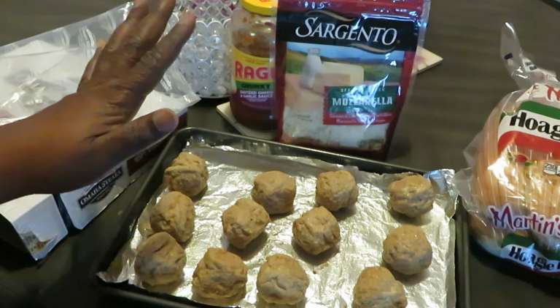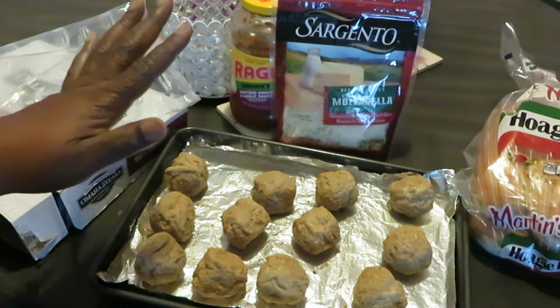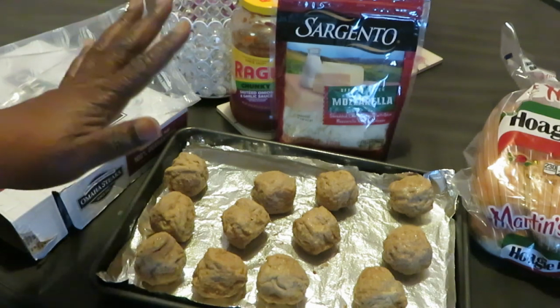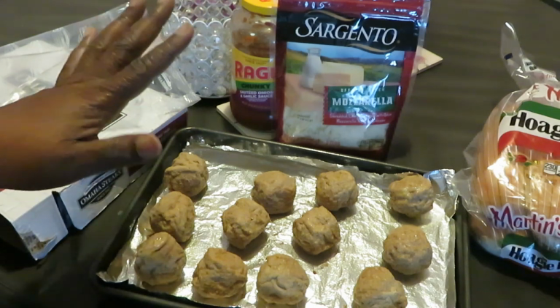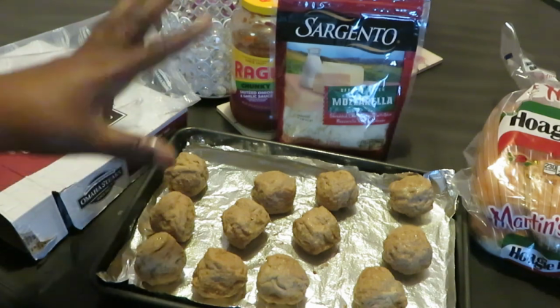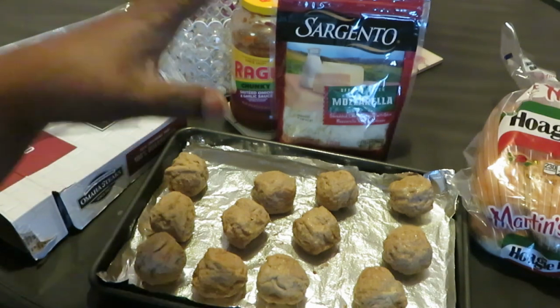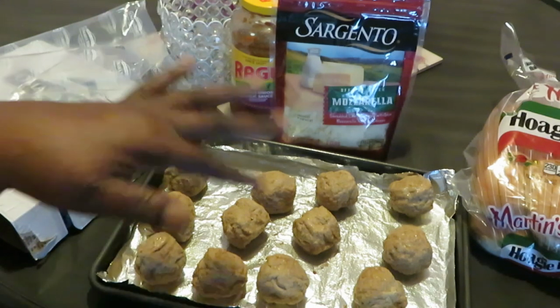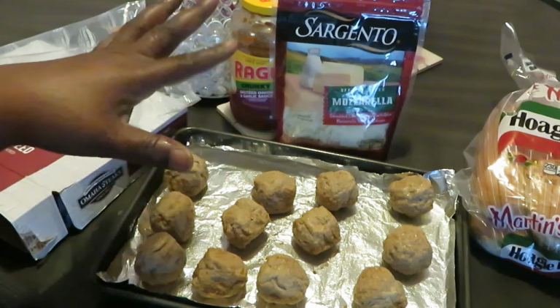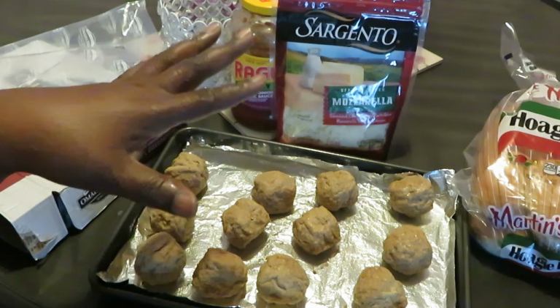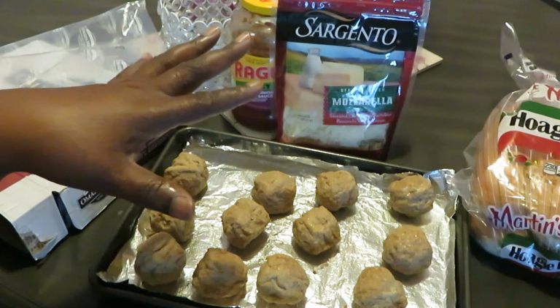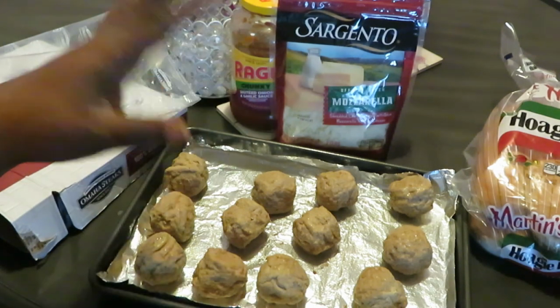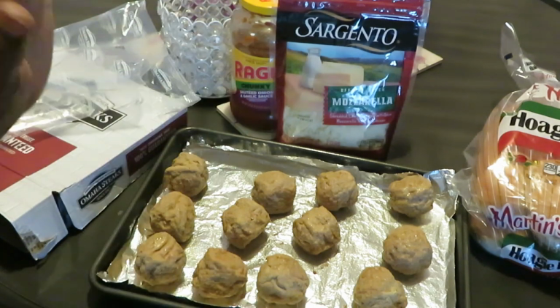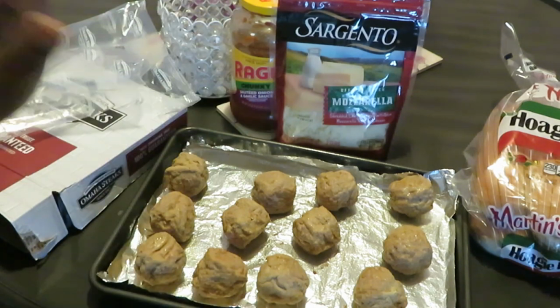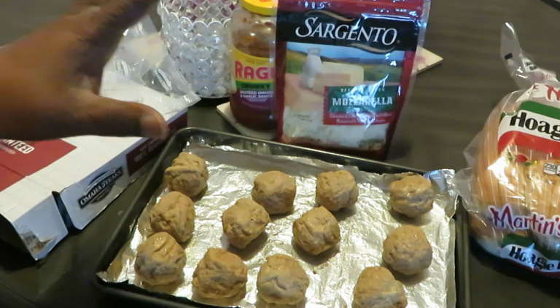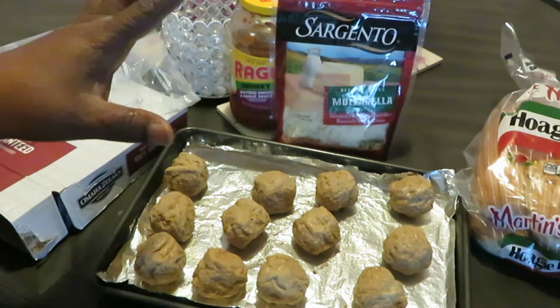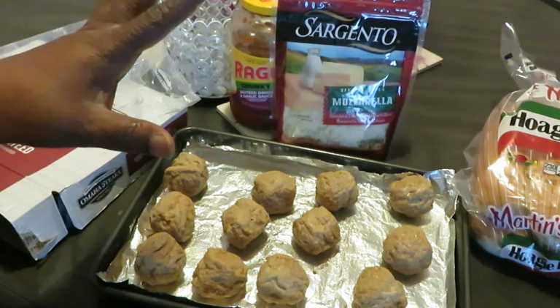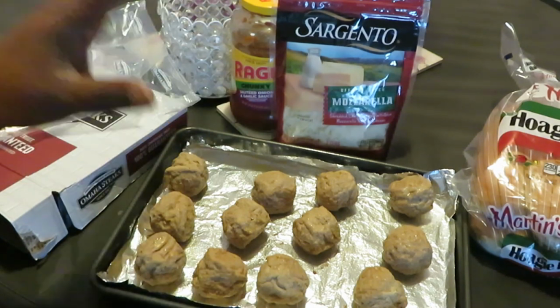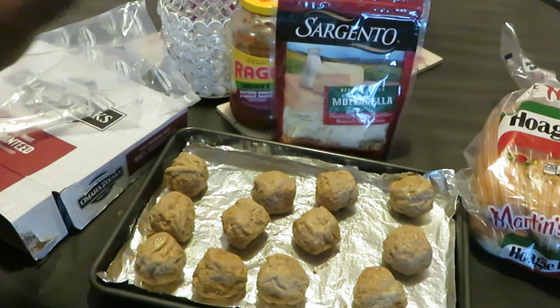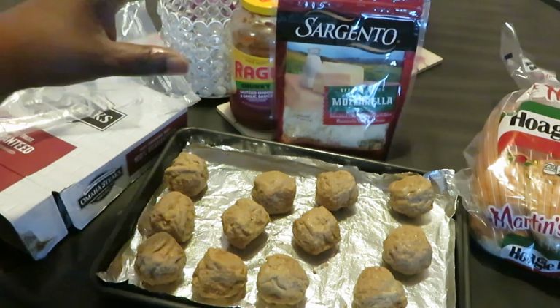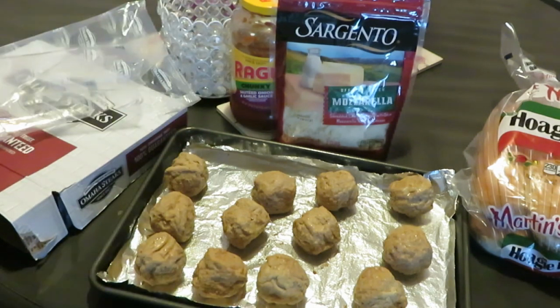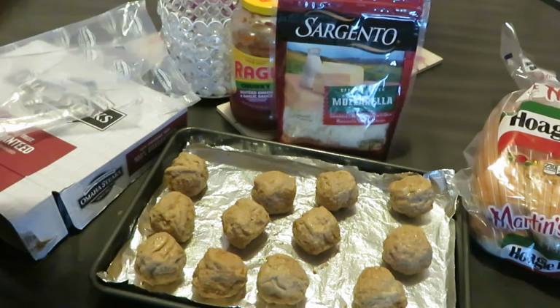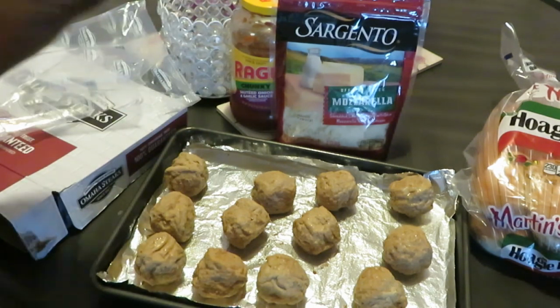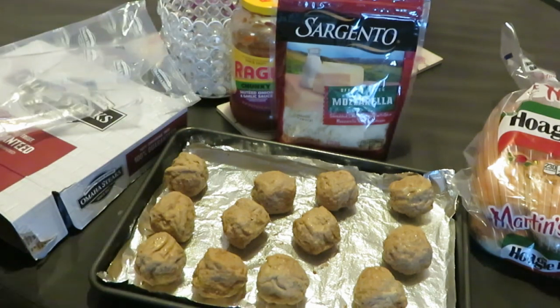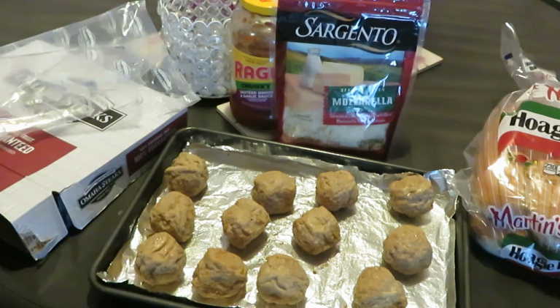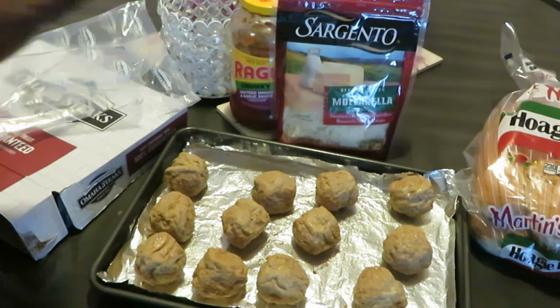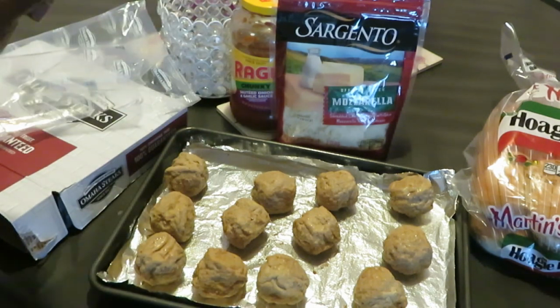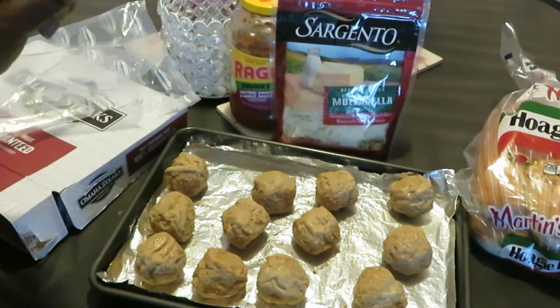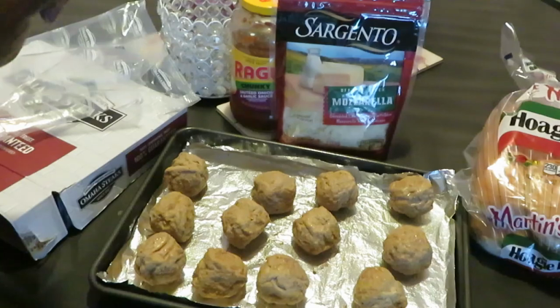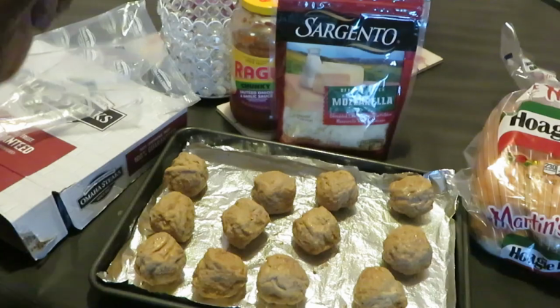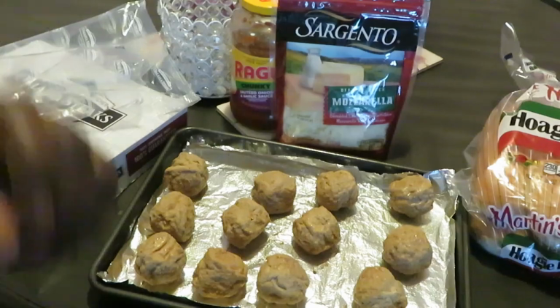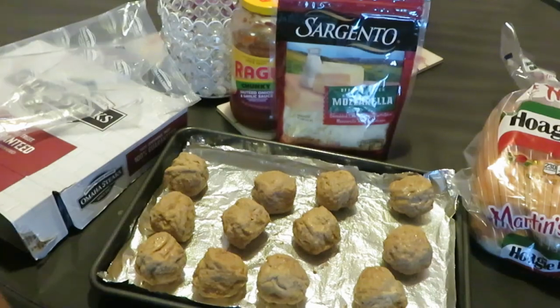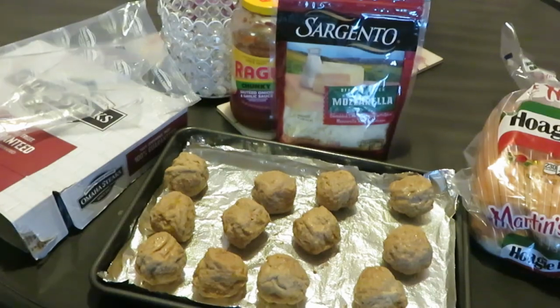I'll come back and show you guys how I'm gonna put together the meatball subs — a quick and easy meal, guys. Let's go.